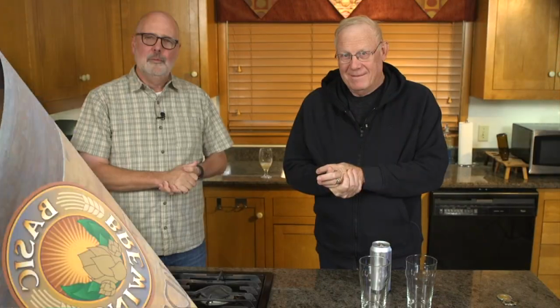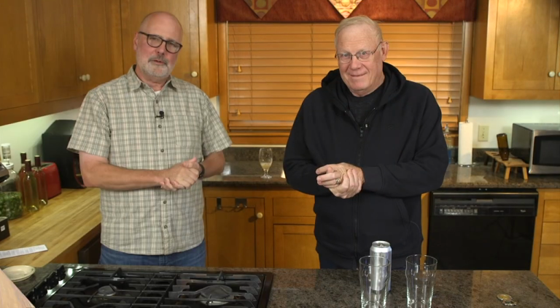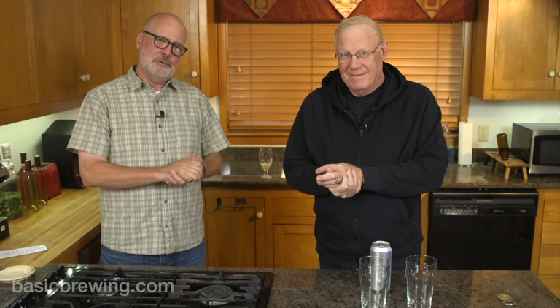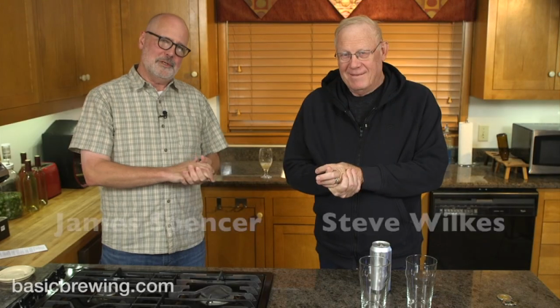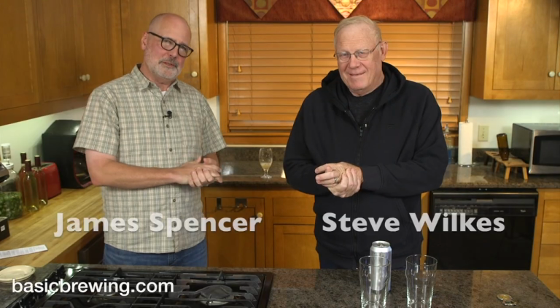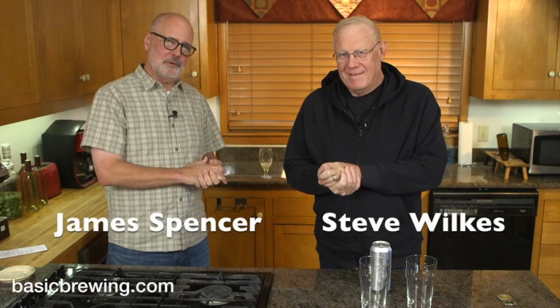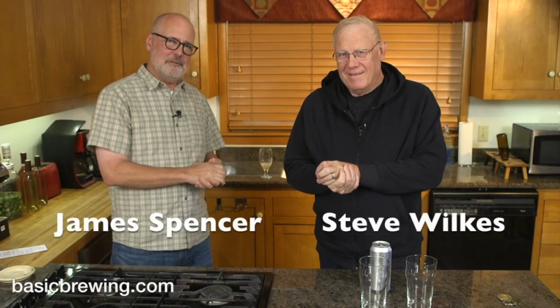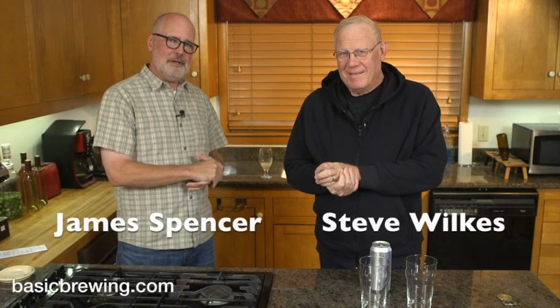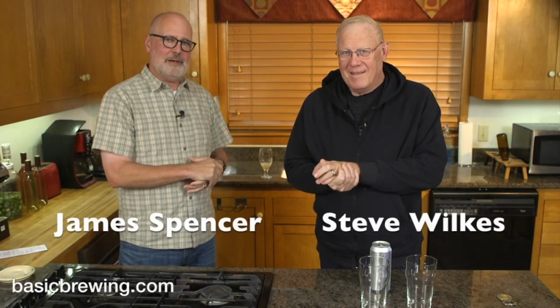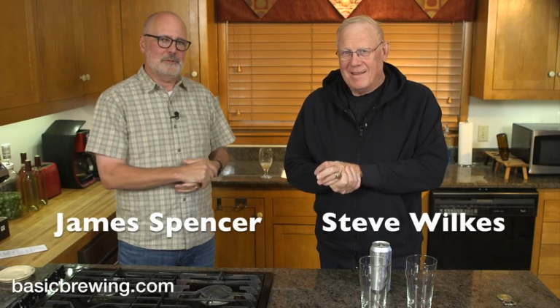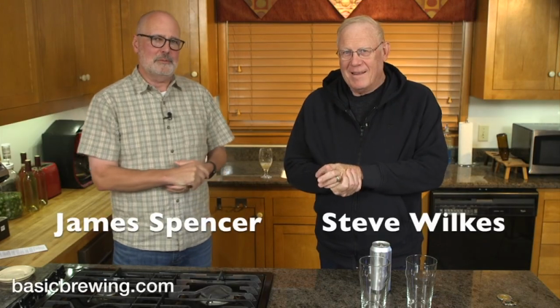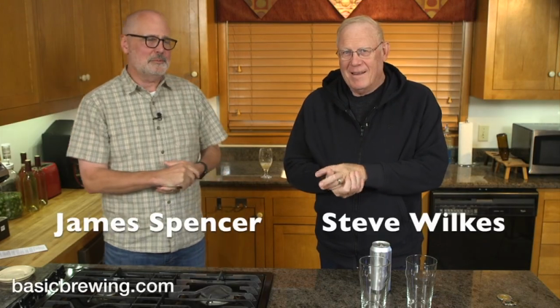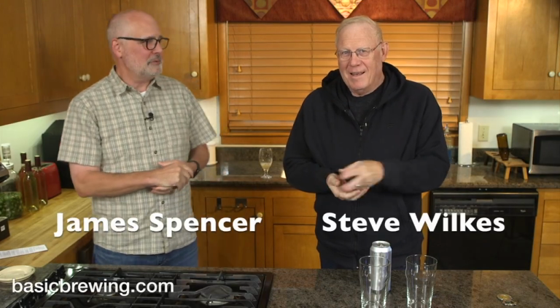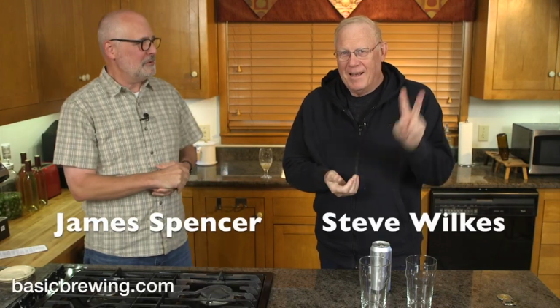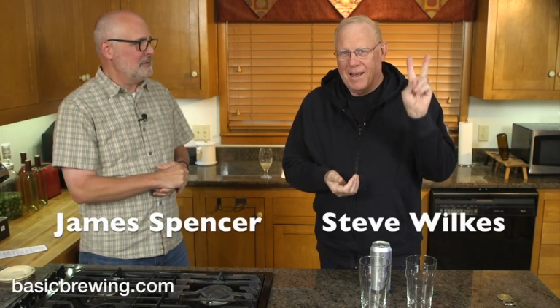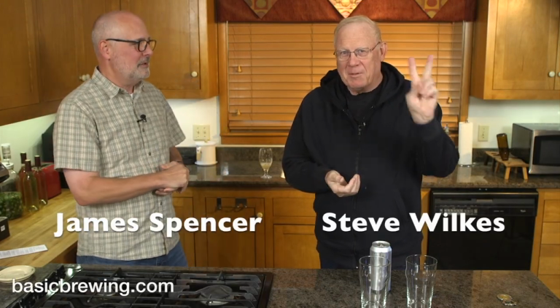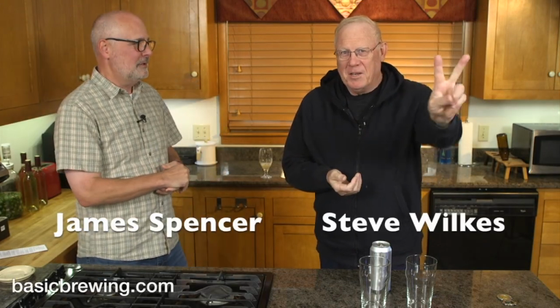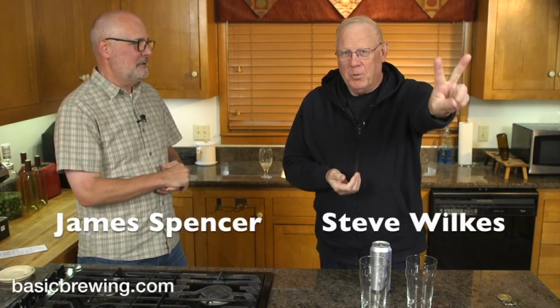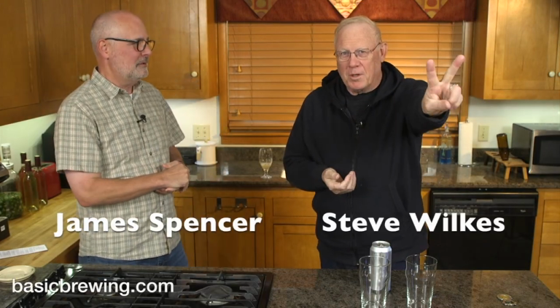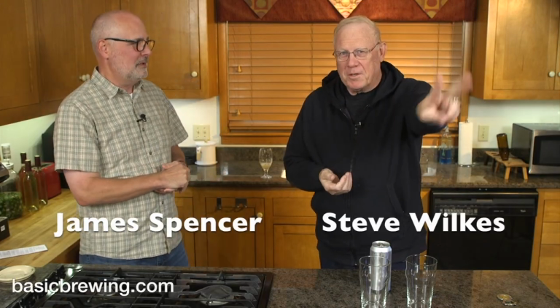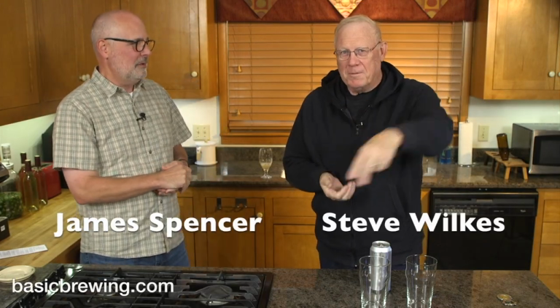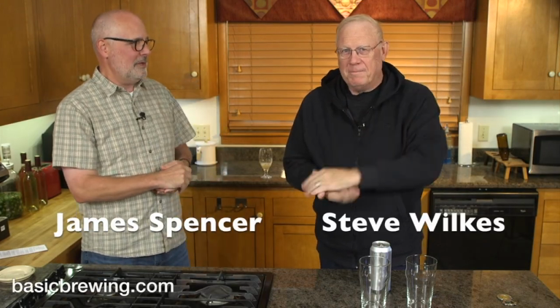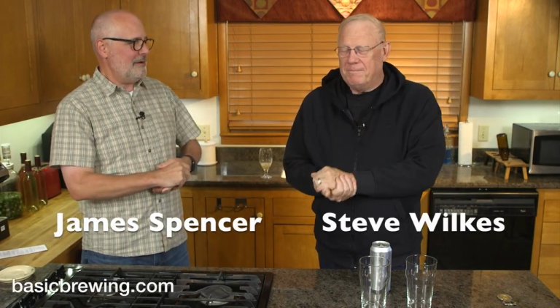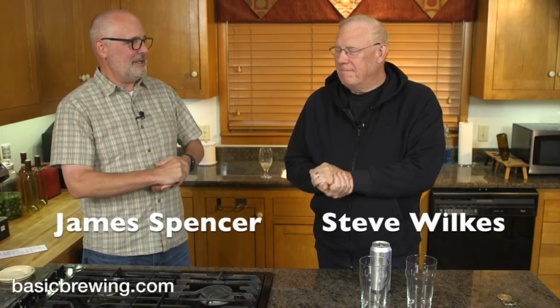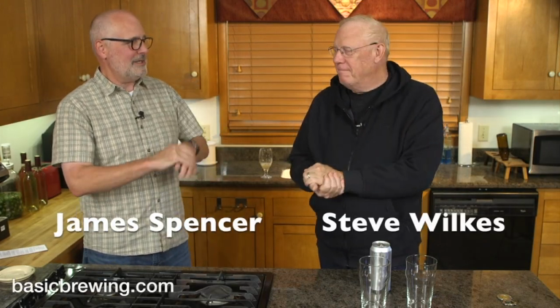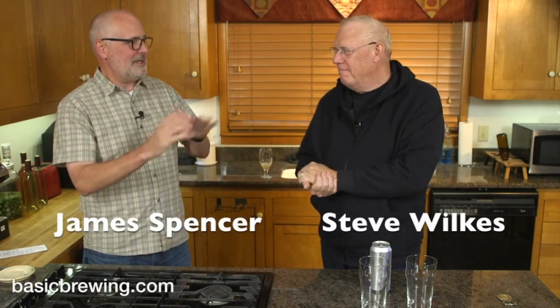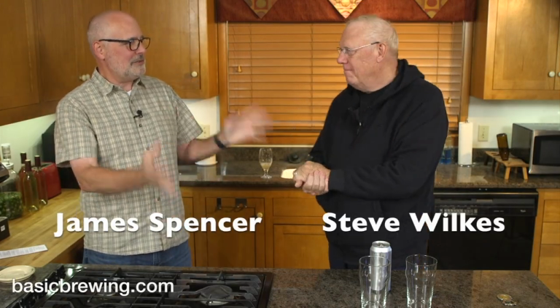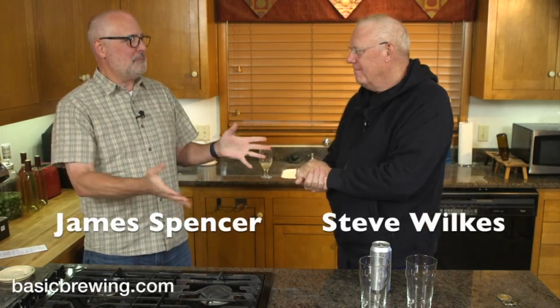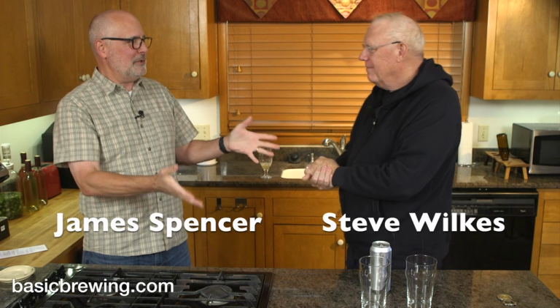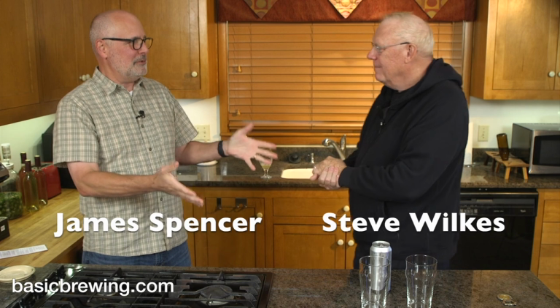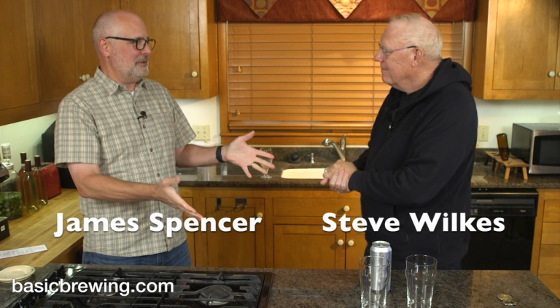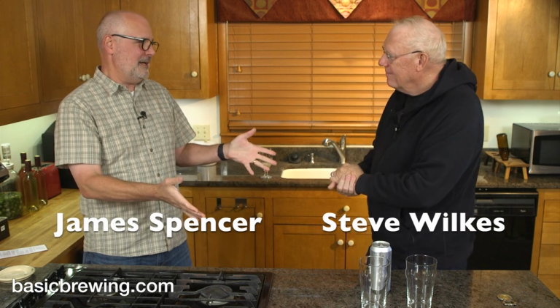Welcome to Basic Brewing Video. I'm James Spencer. I'm Steve Wilkes. We have a guest beer today.